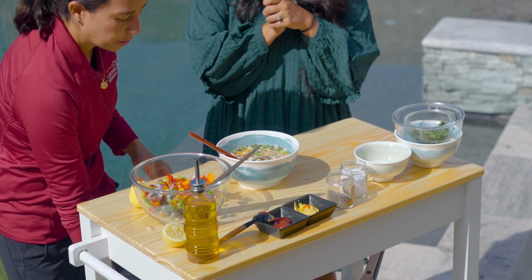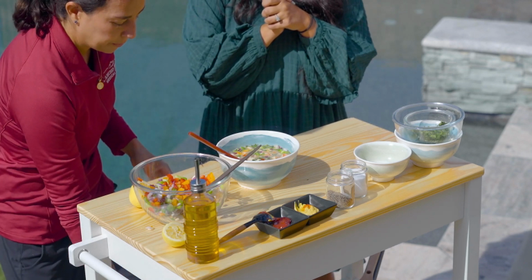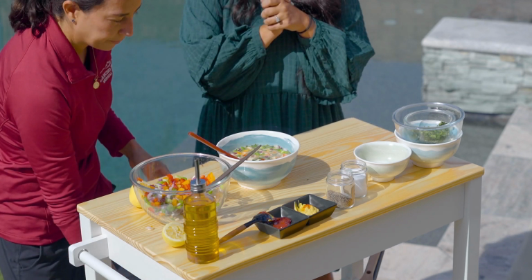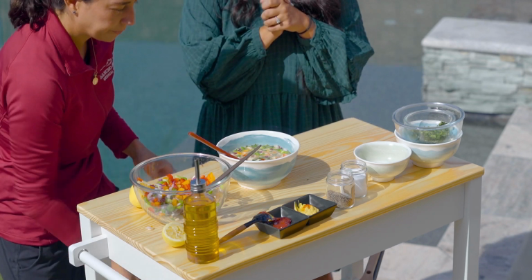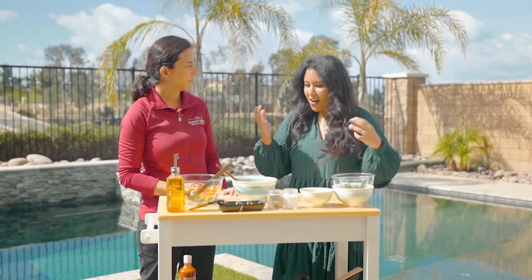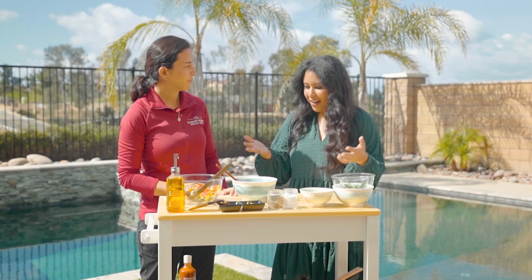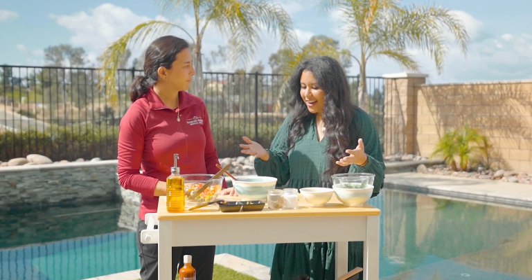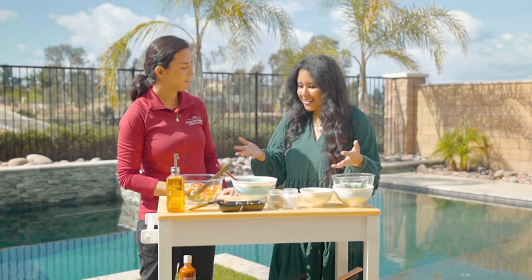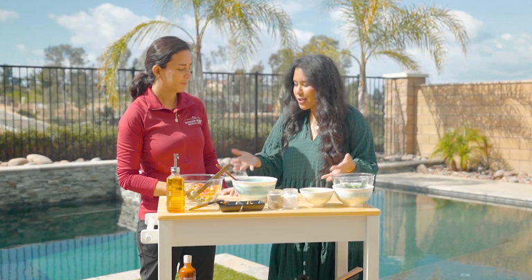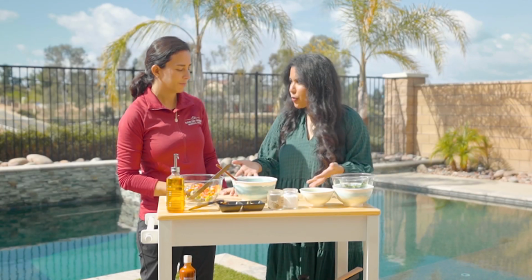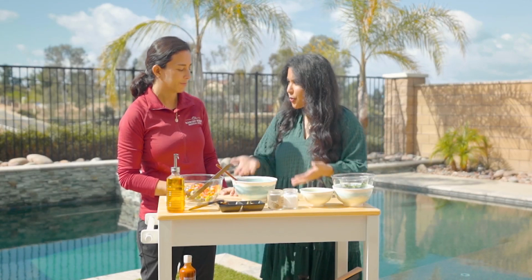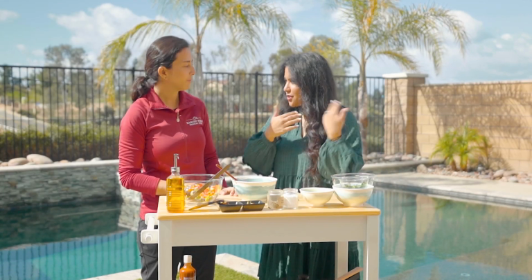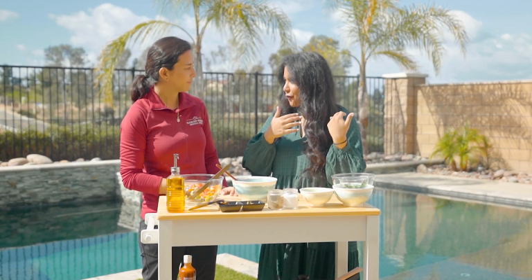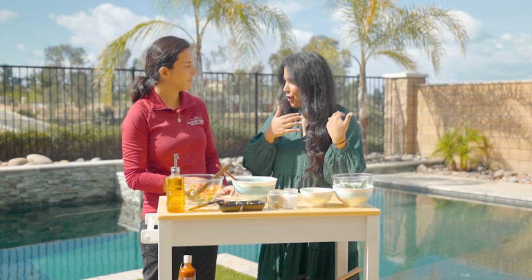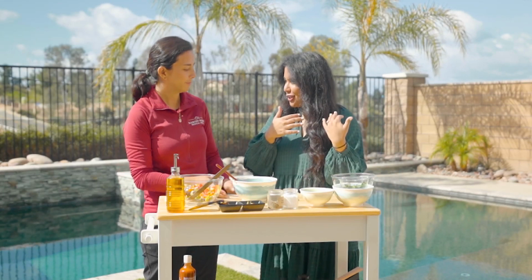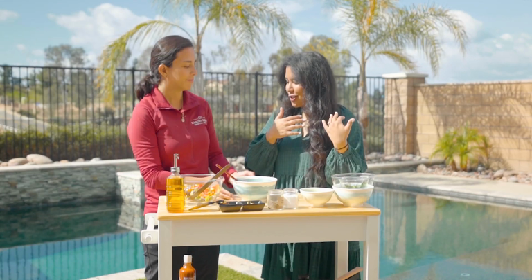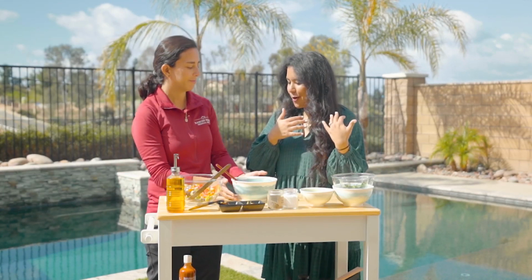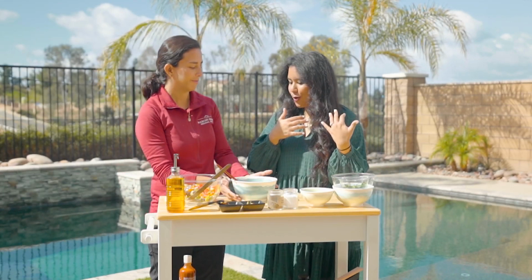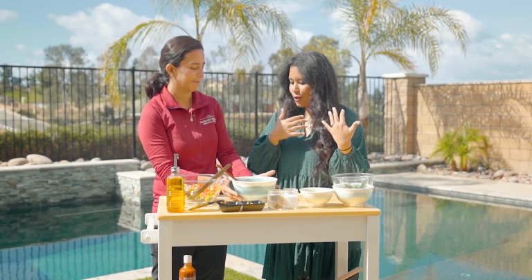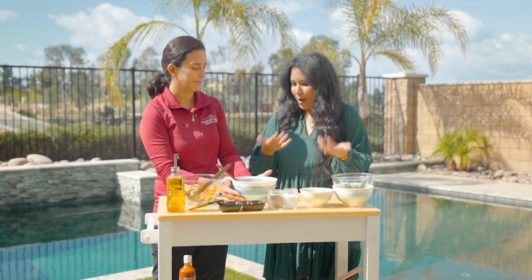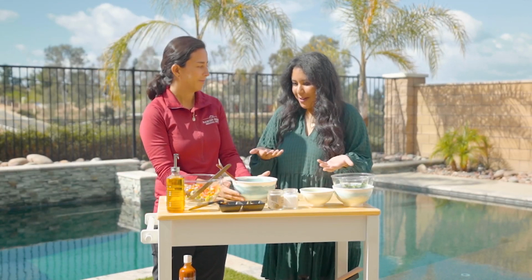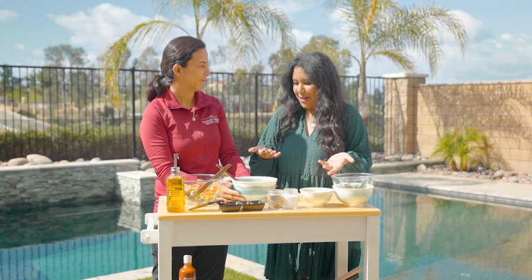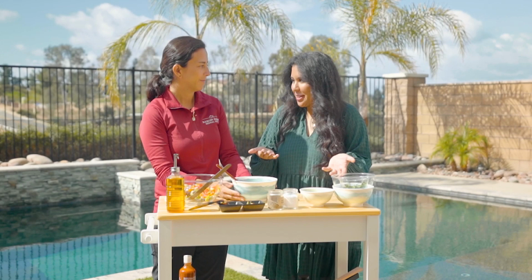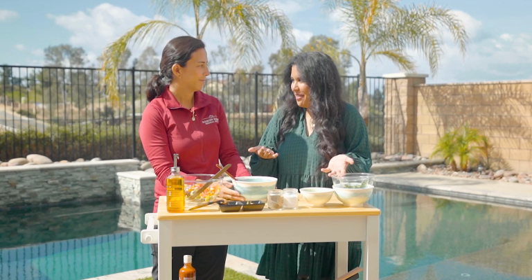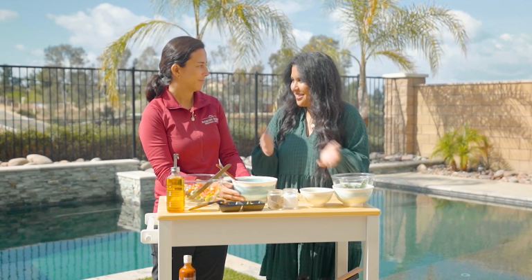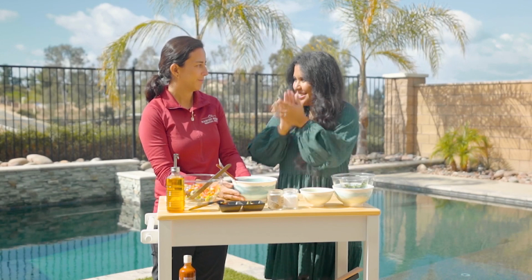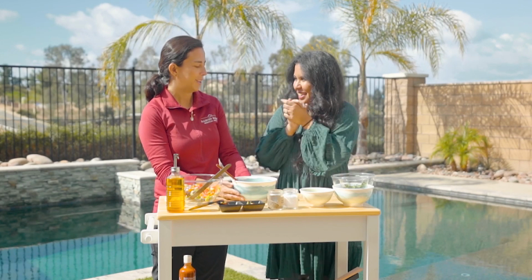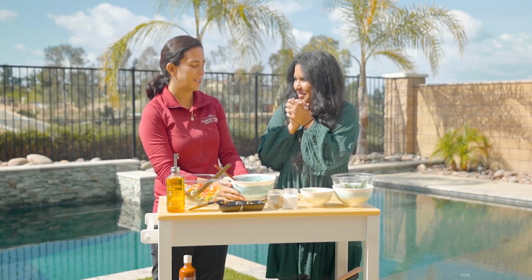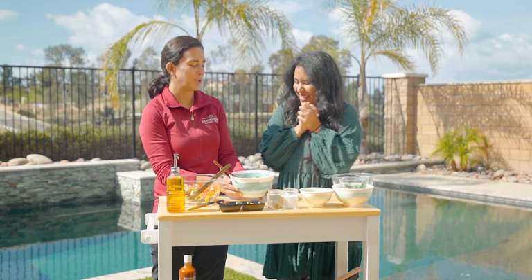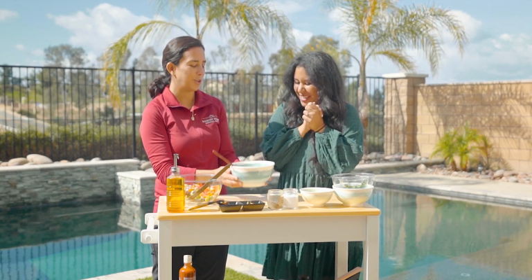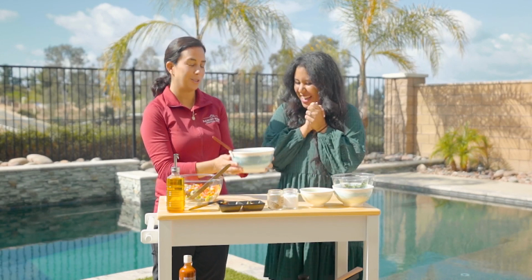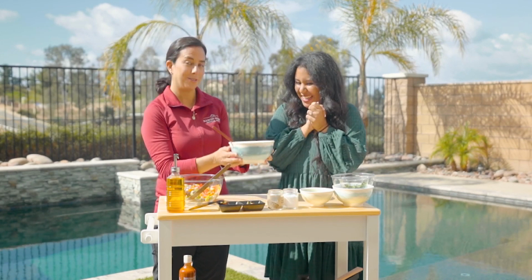All right, let's throw this in the fridge and then we'll enjoy it in about 10 minutes. I'm so excited!